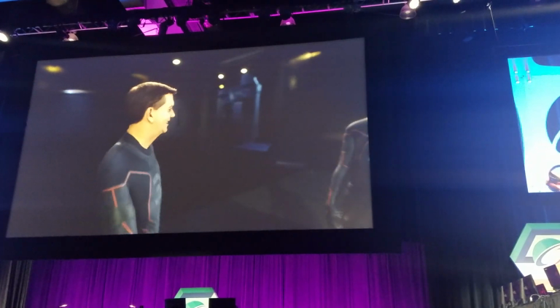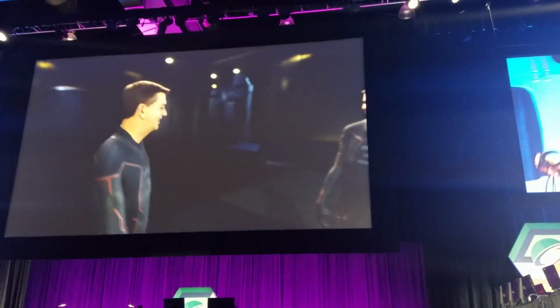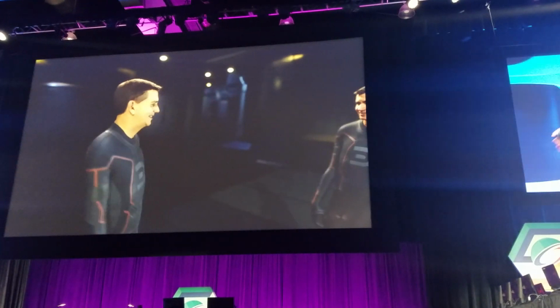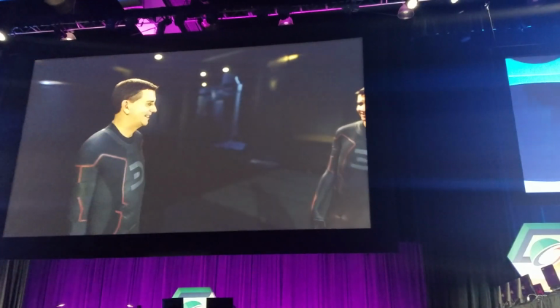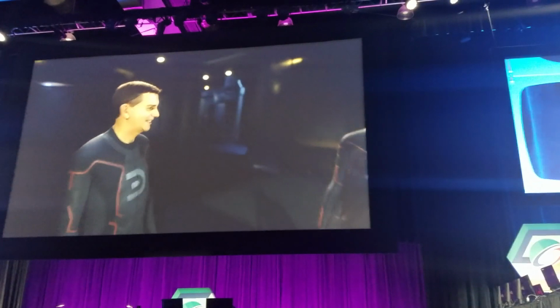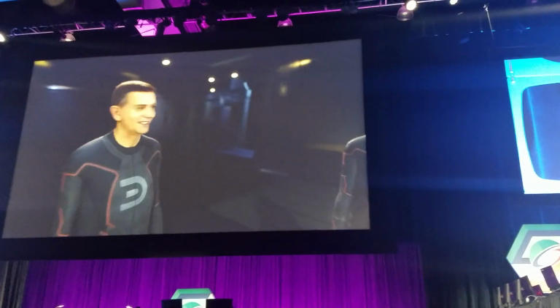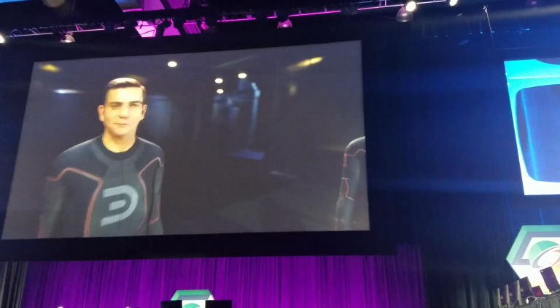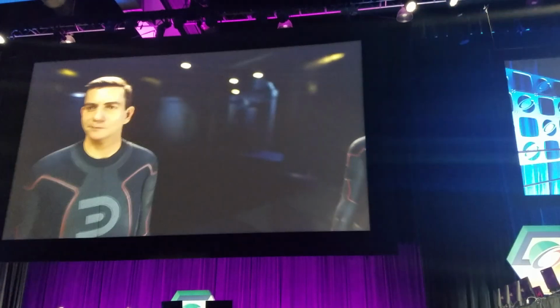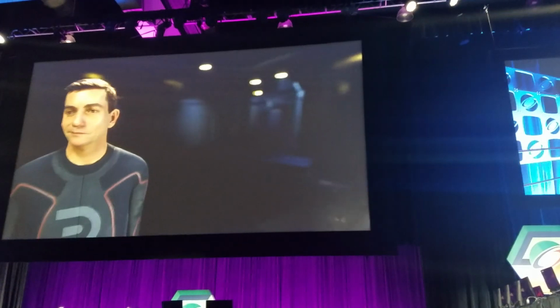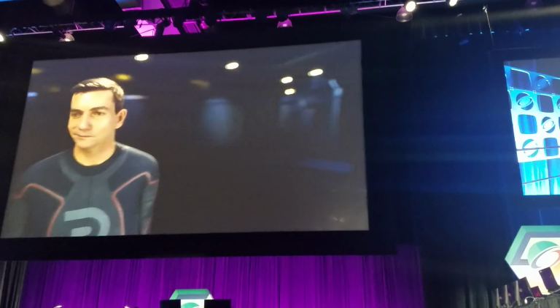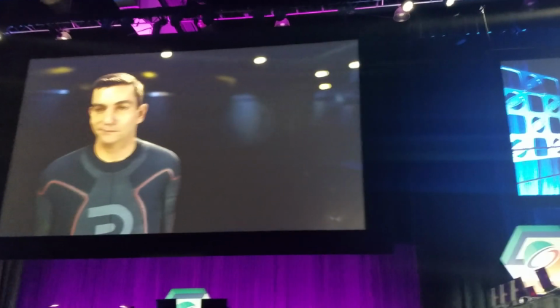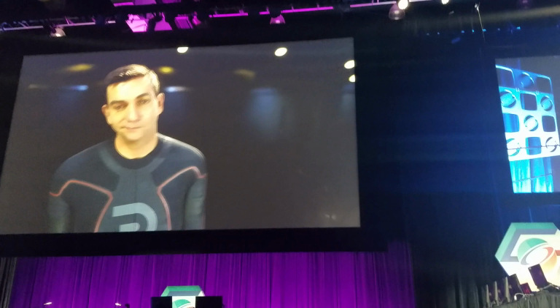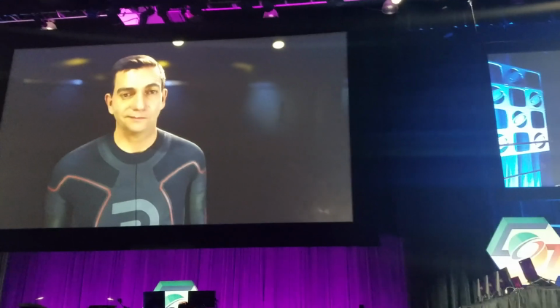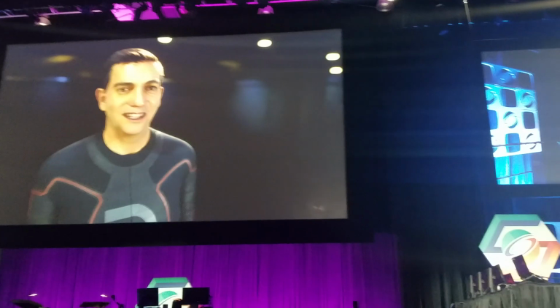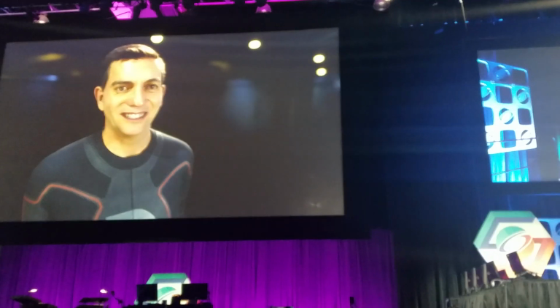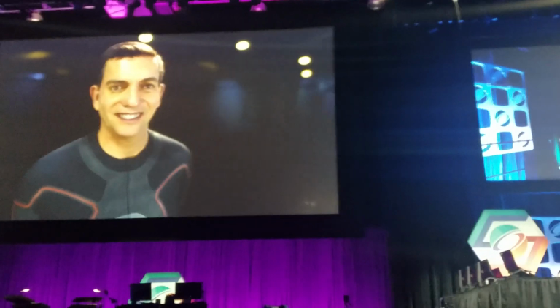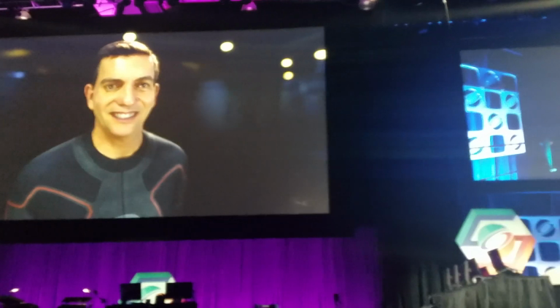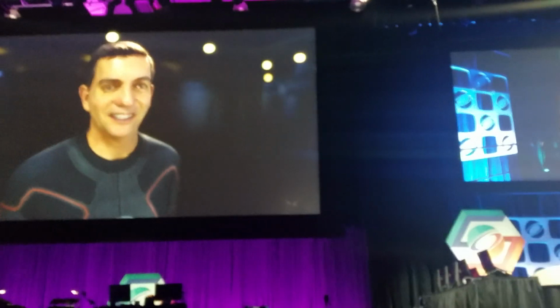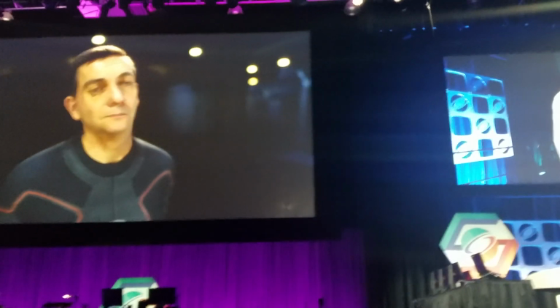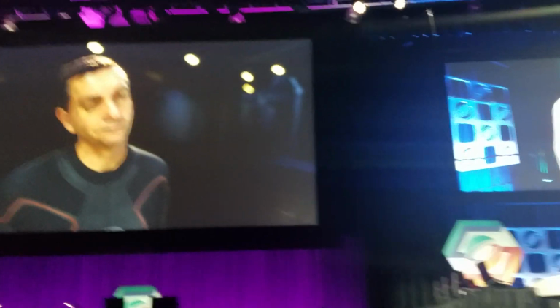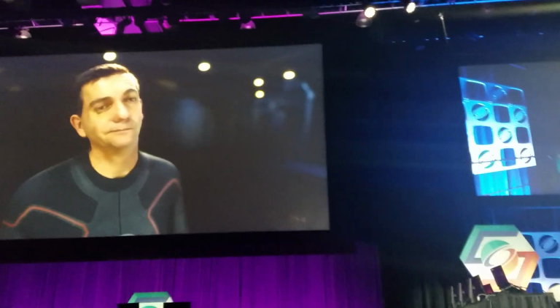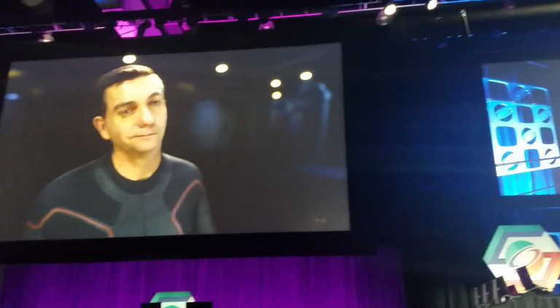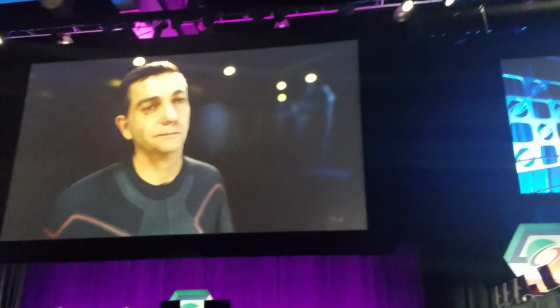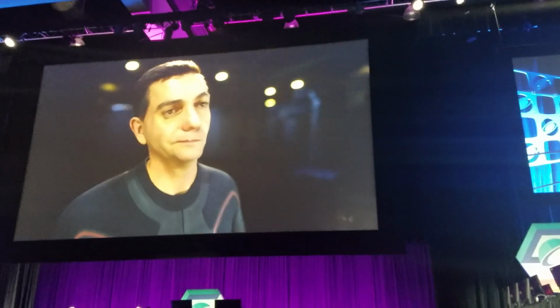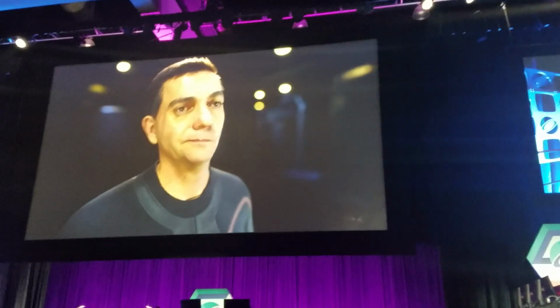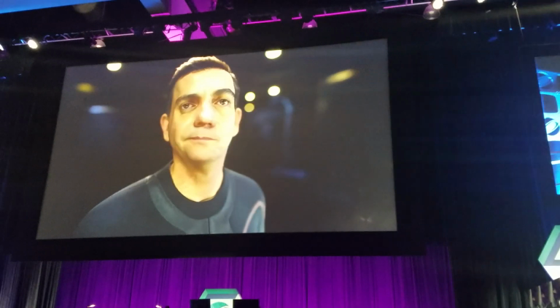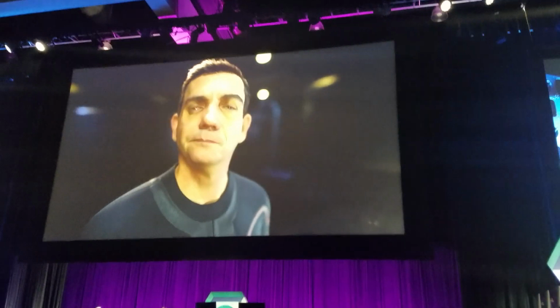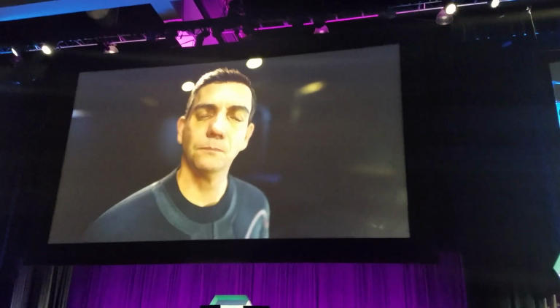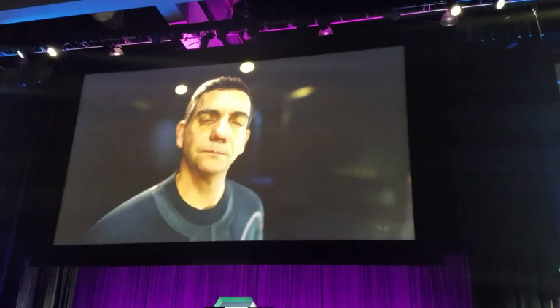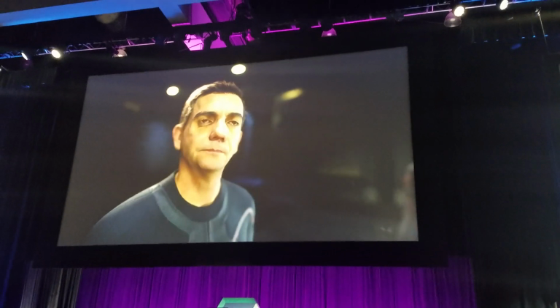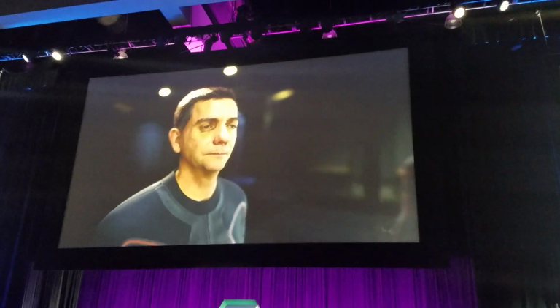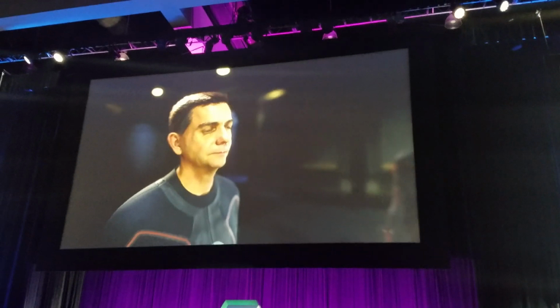We've worked on replicating feature film quality characters down to the finest detail, but running in real time.